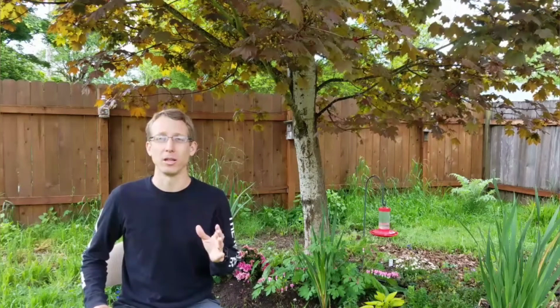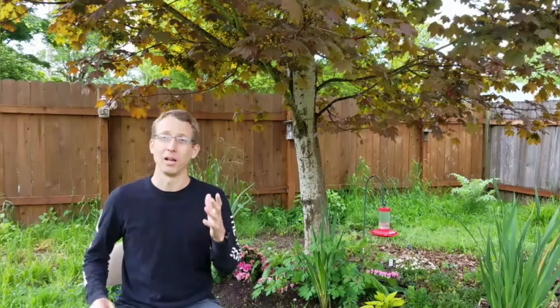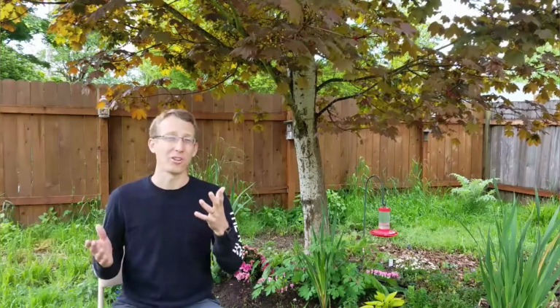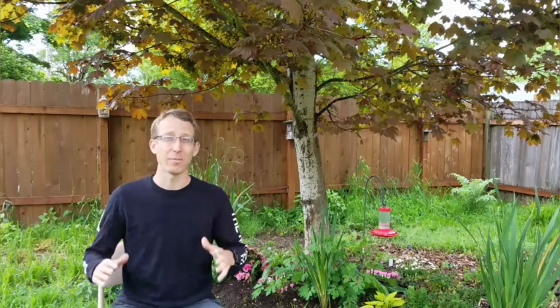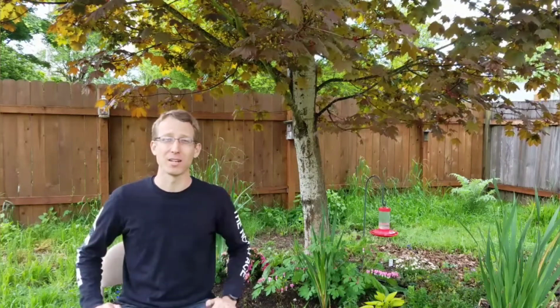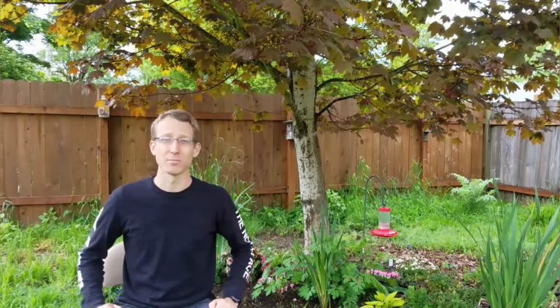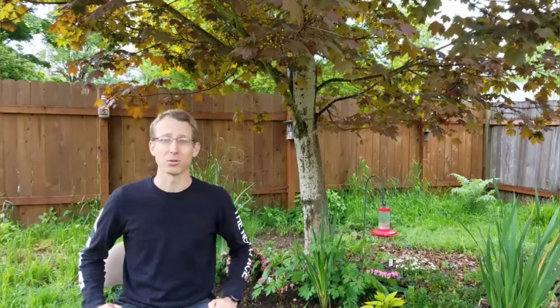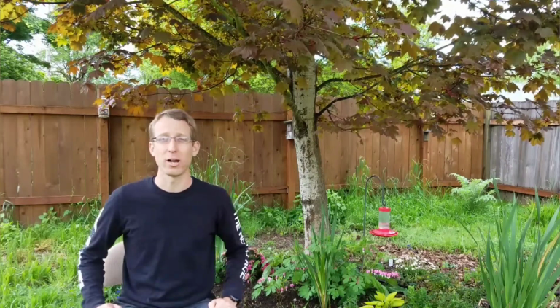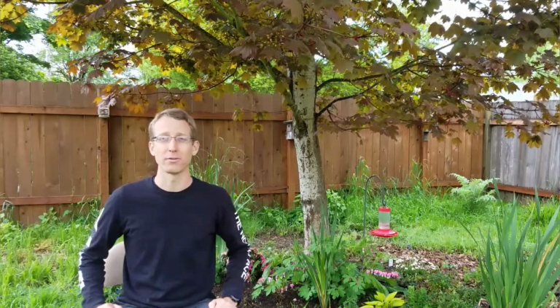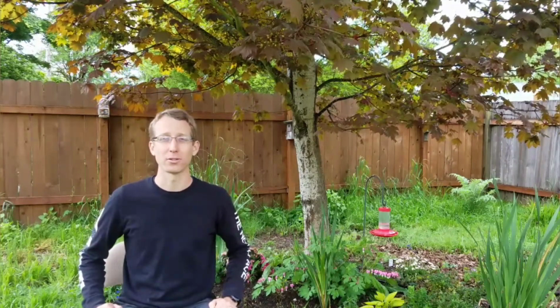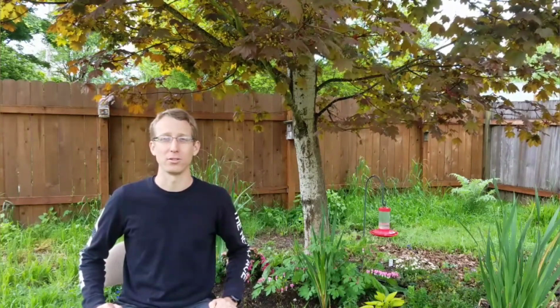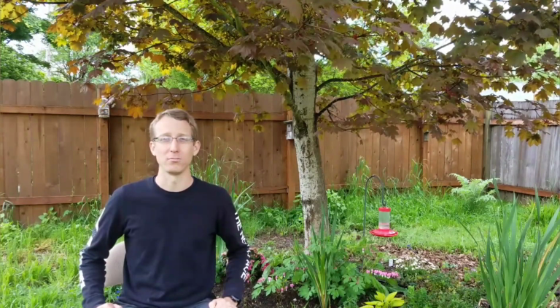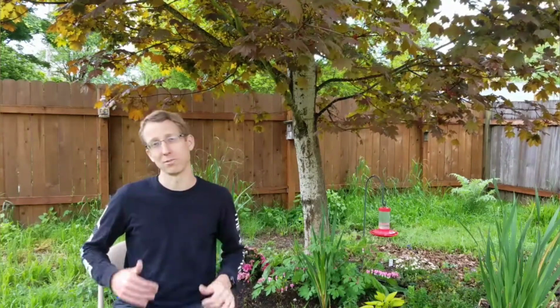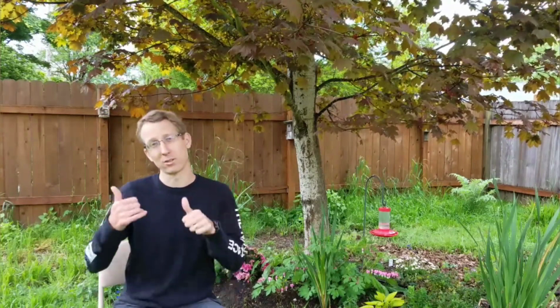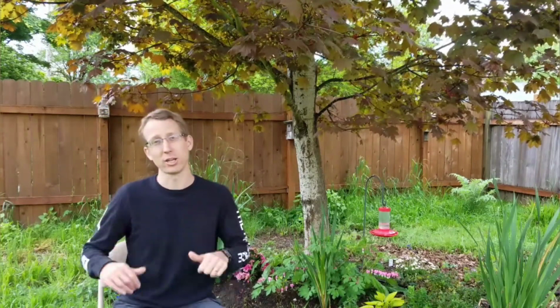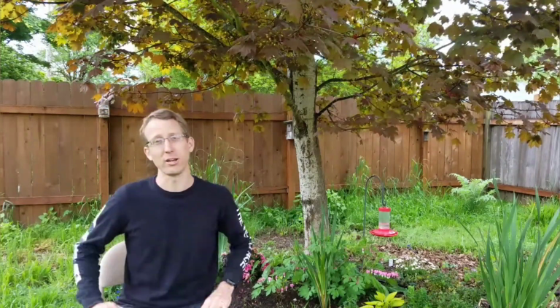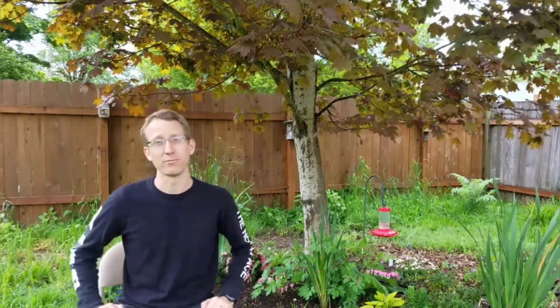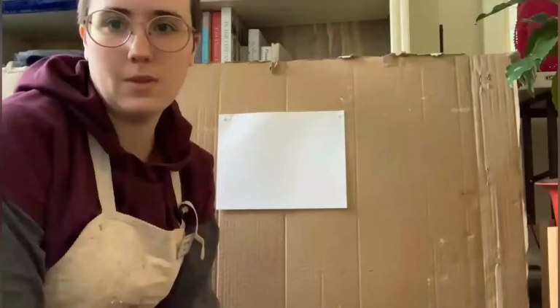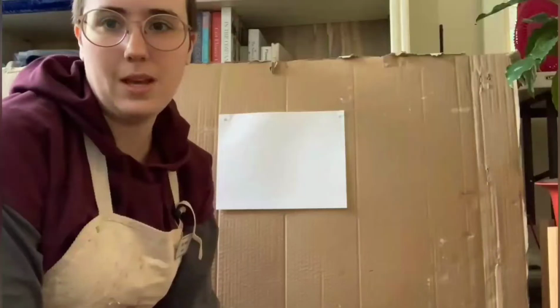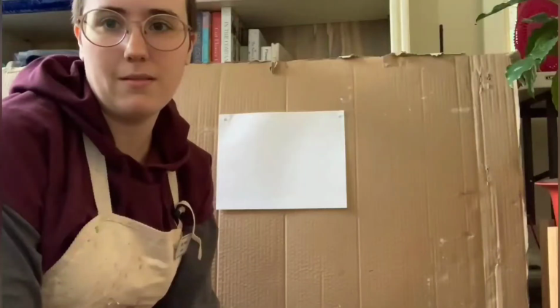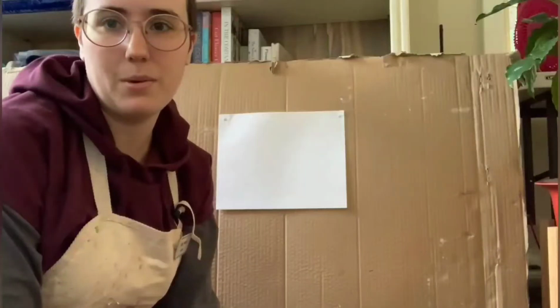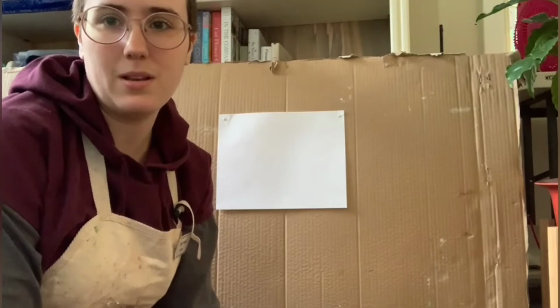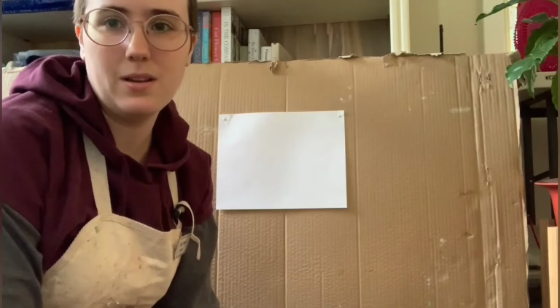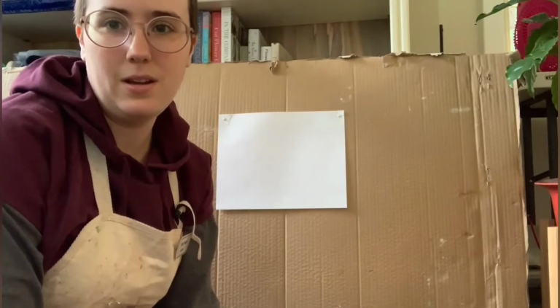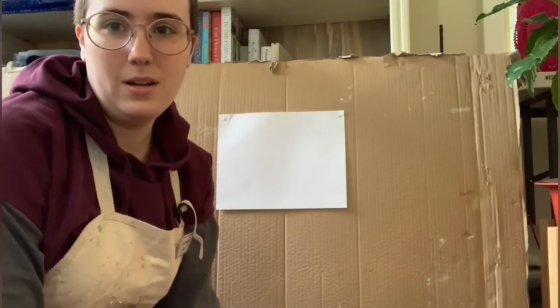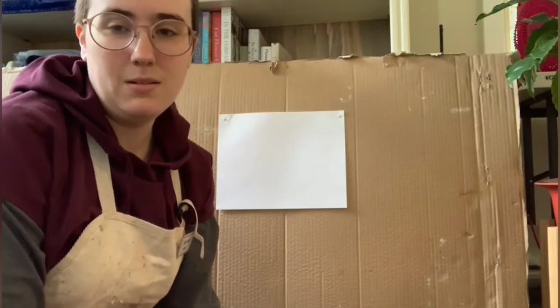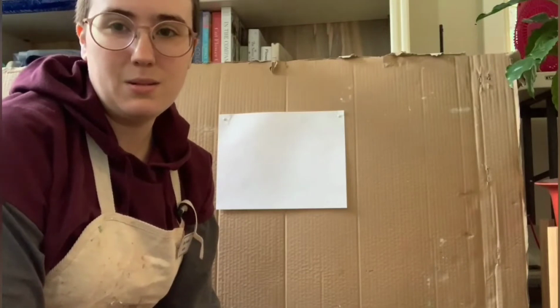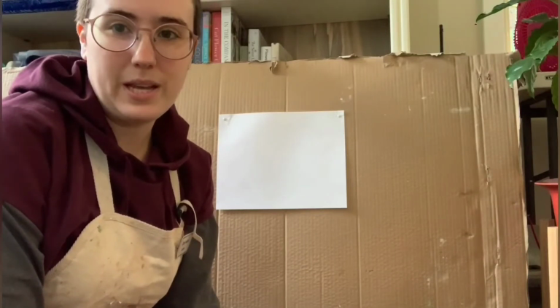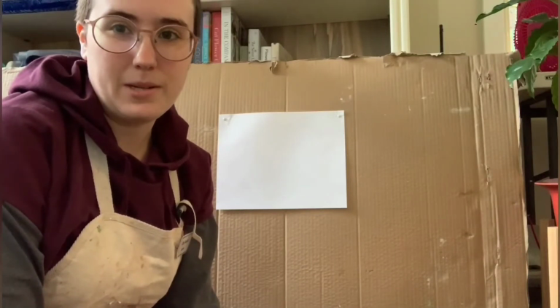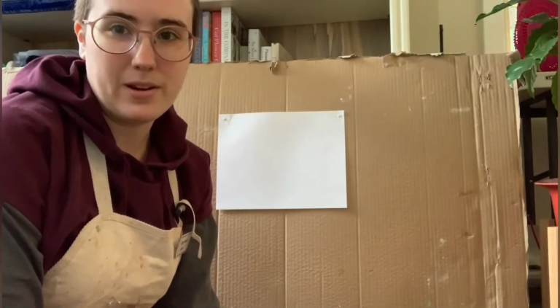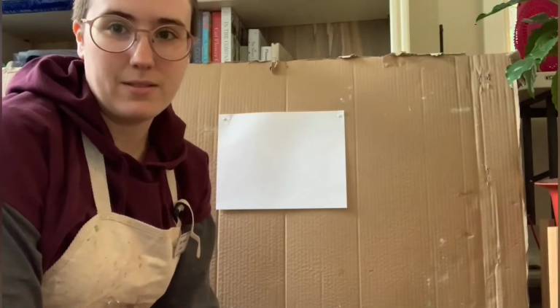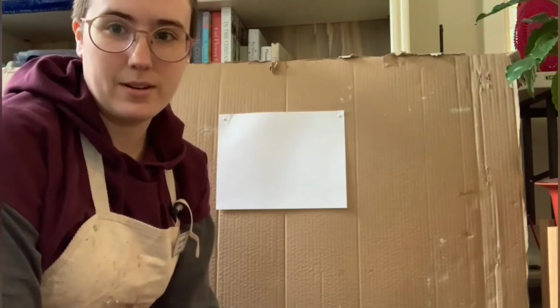I know Gabby's got something crafty for us to do. Let's go check it out. Hey everybody, welcome to Gabby's Craft Corner.